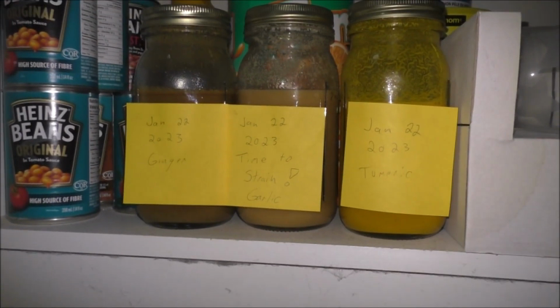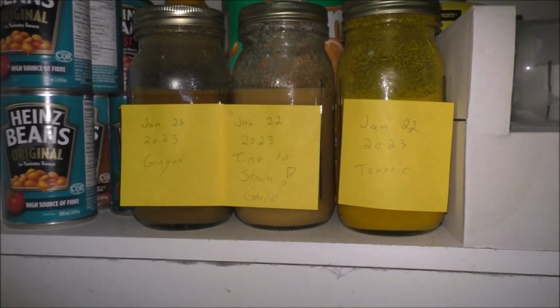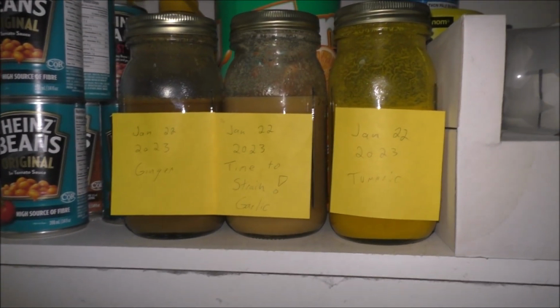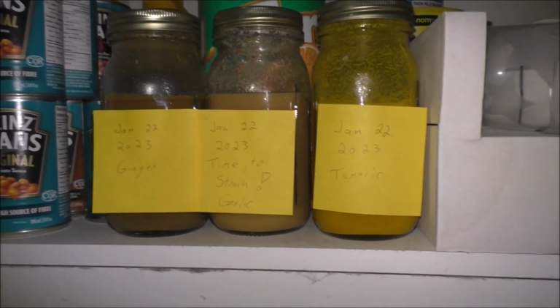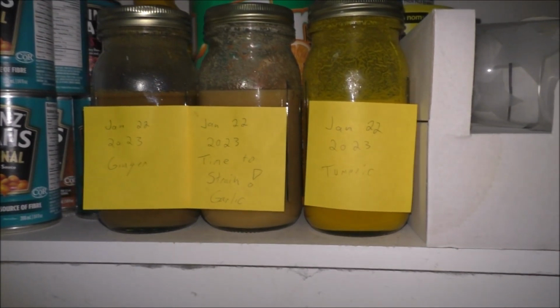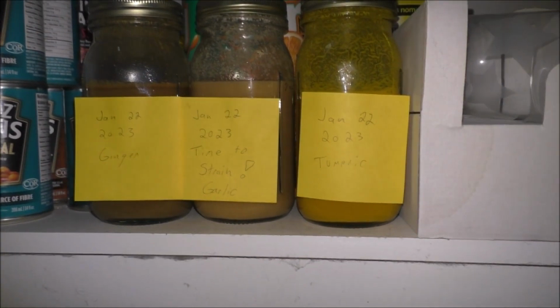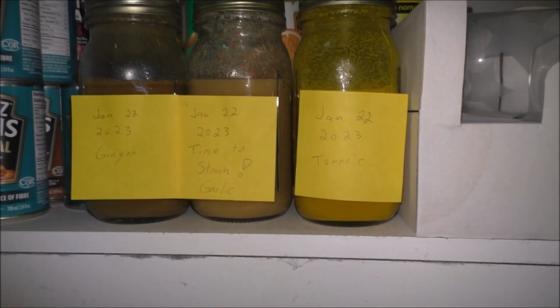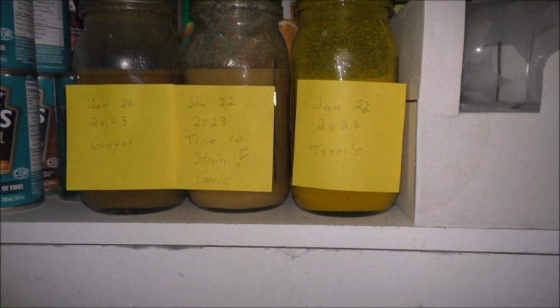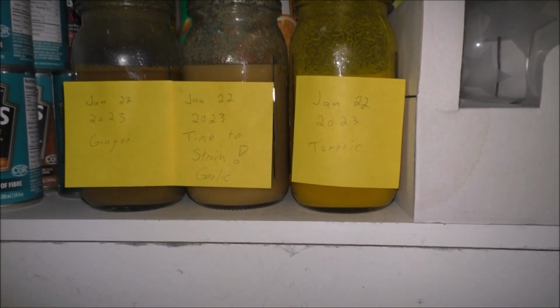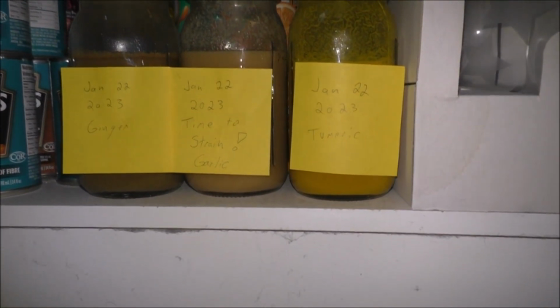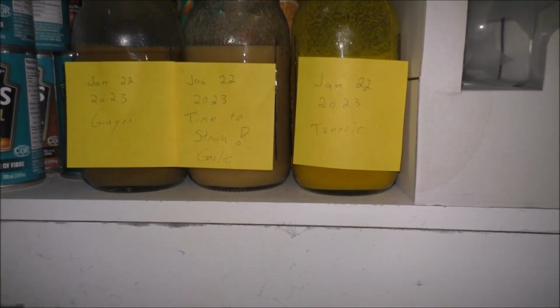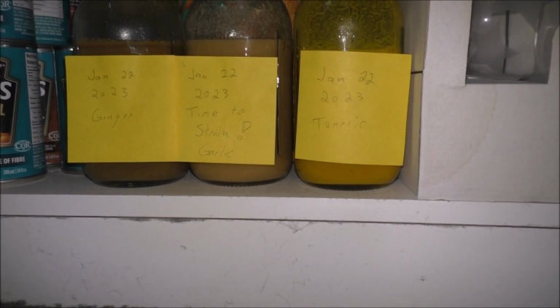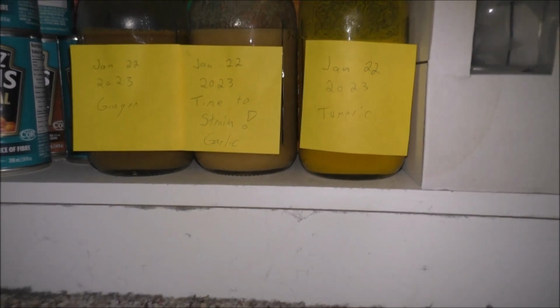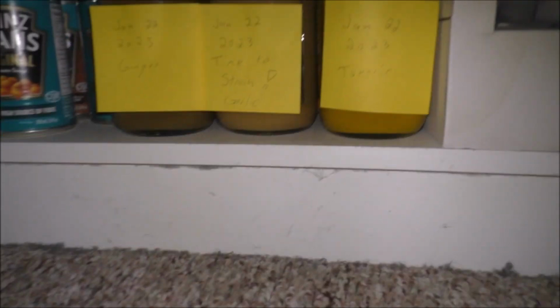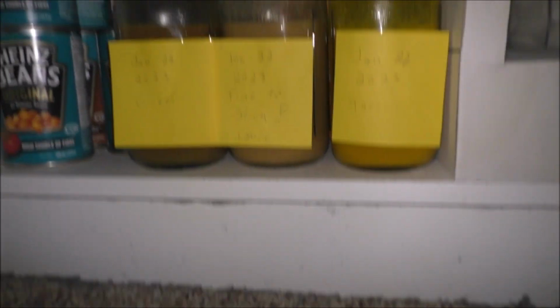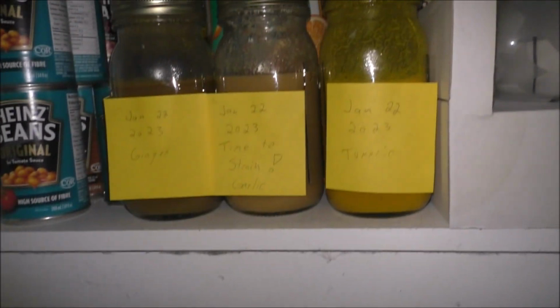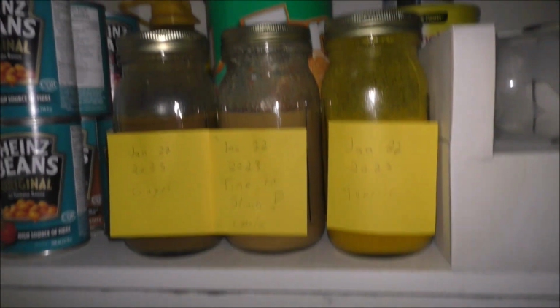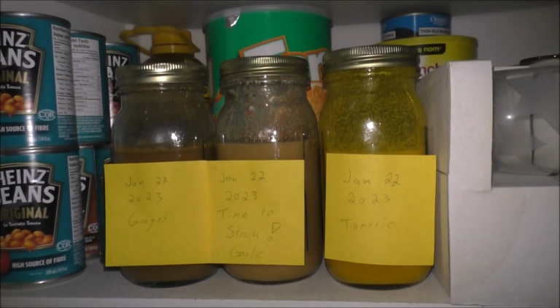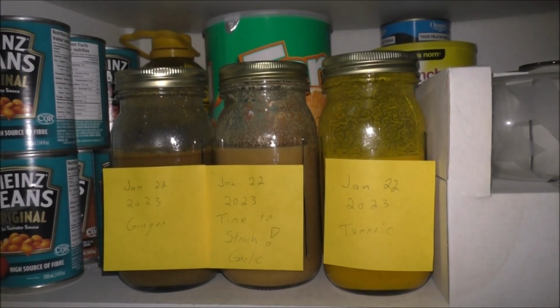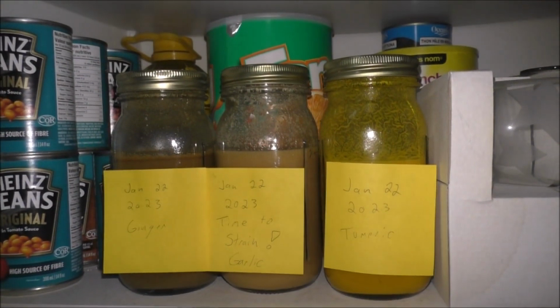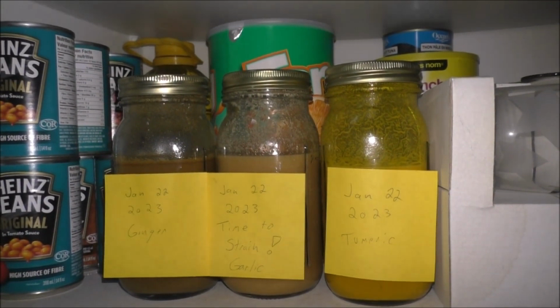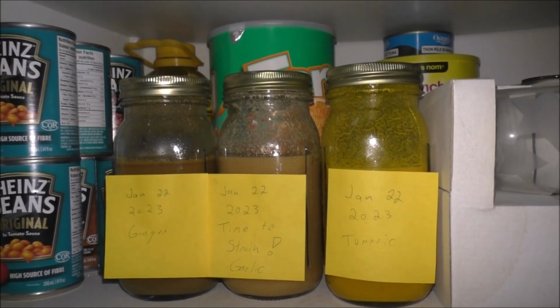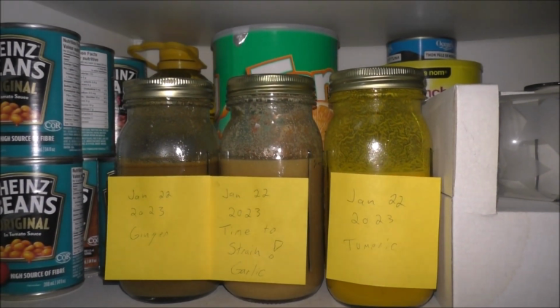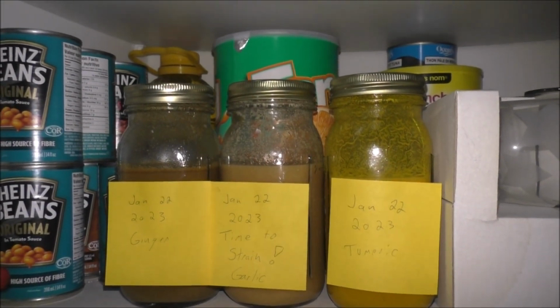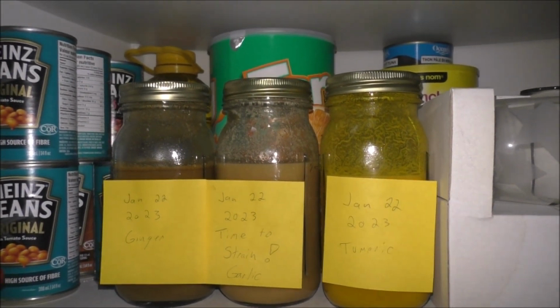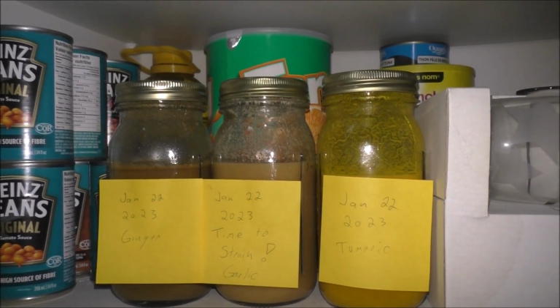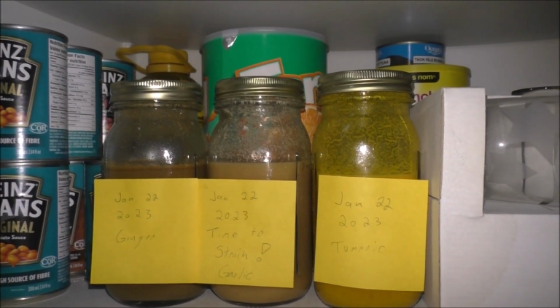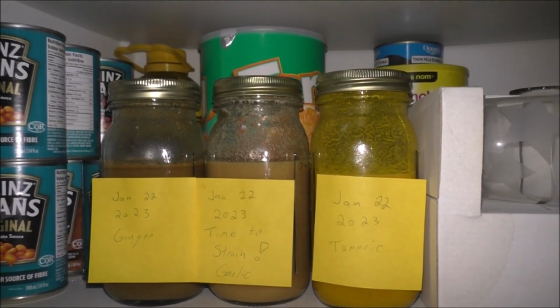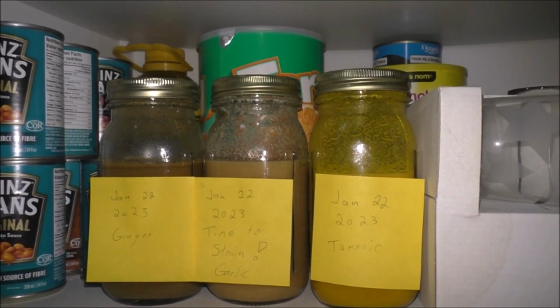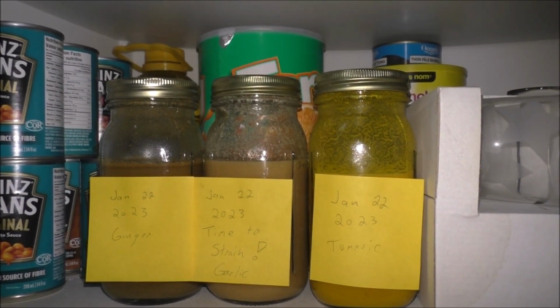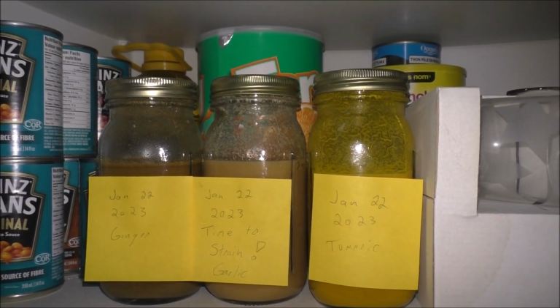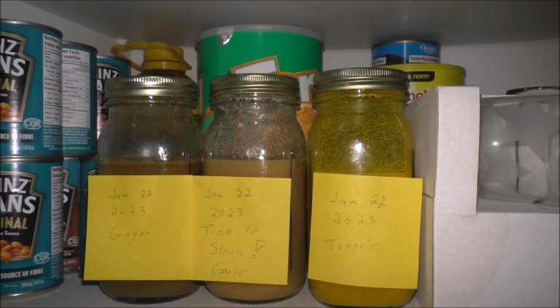Maybe just one four-ounce bottle — who knows, all depending. Yeah, stay tuned, thanks much.